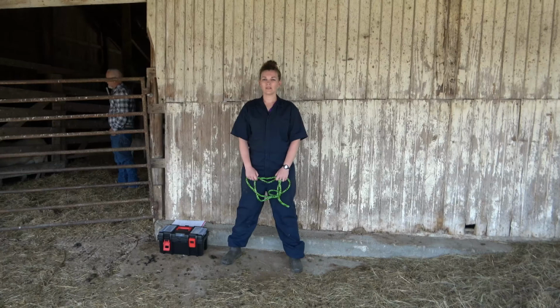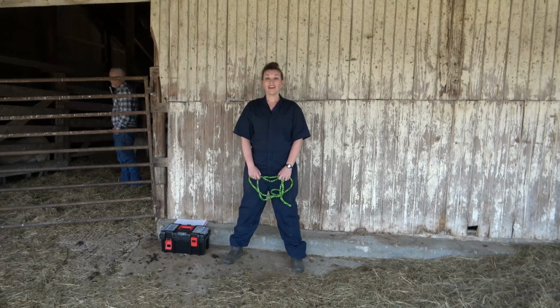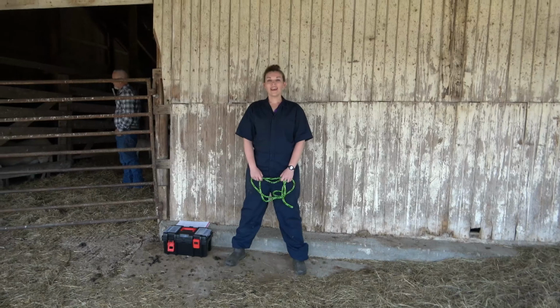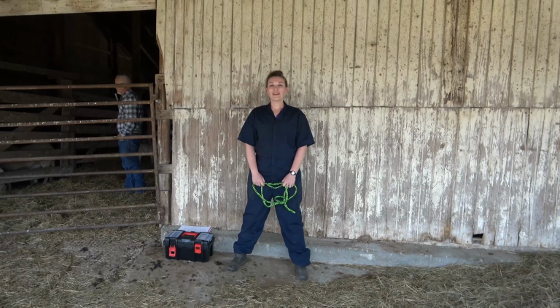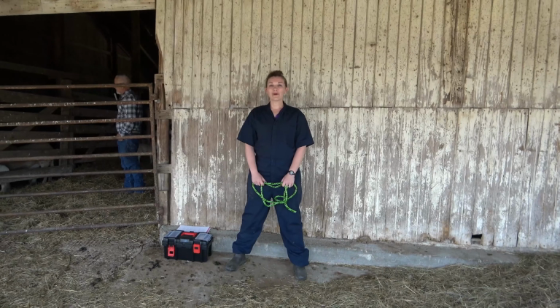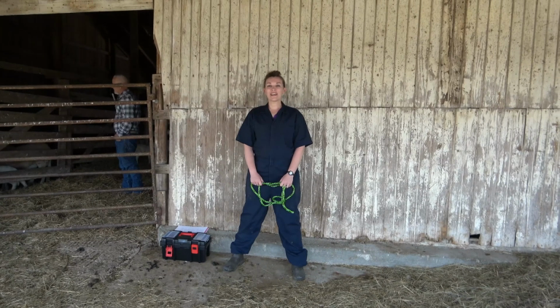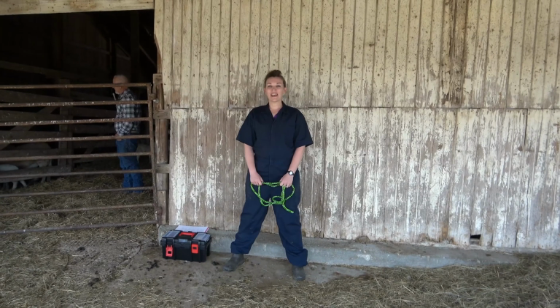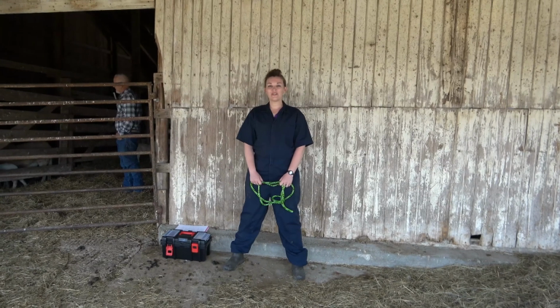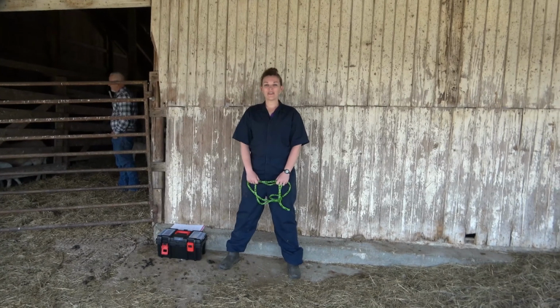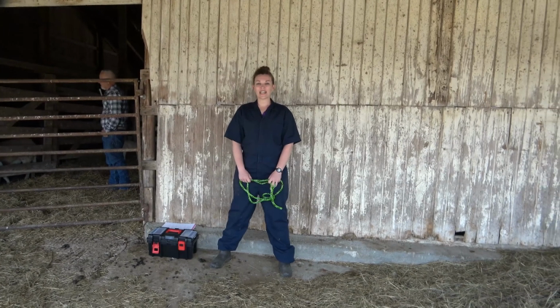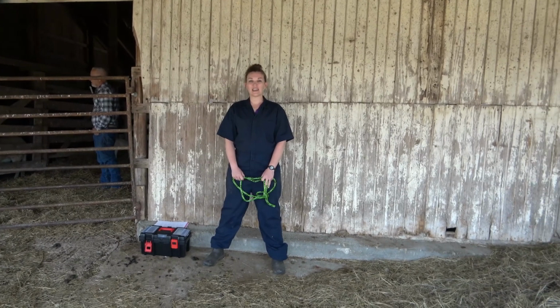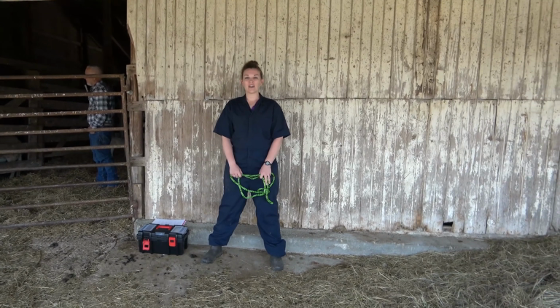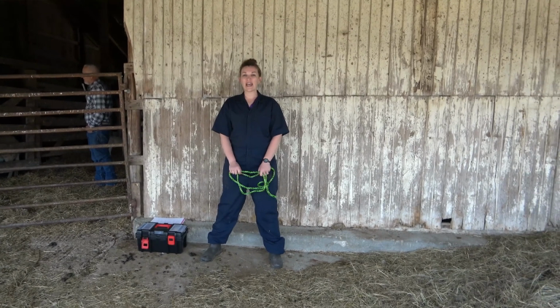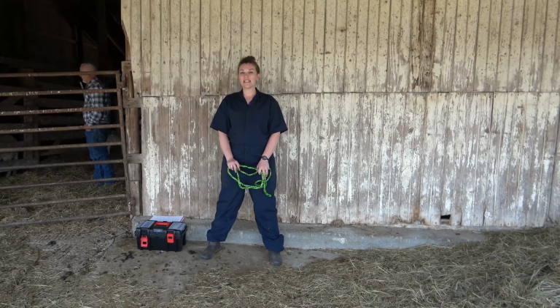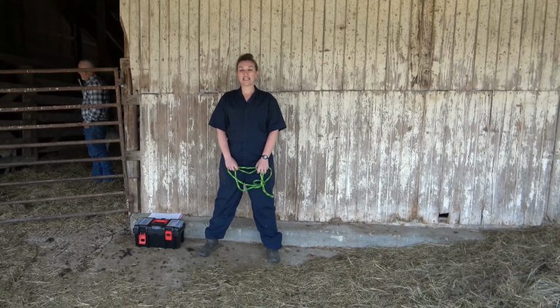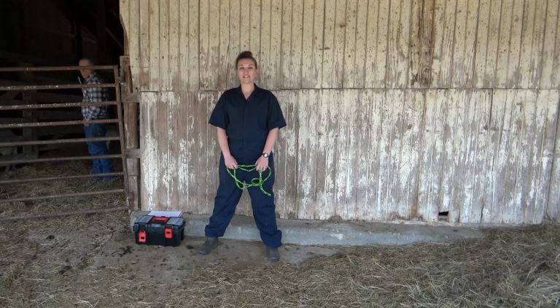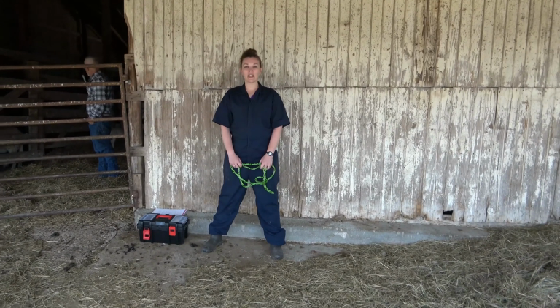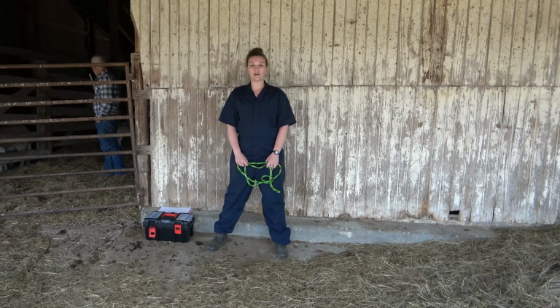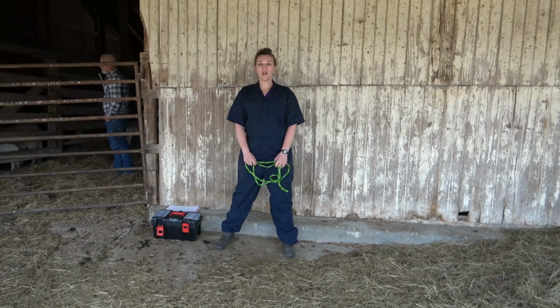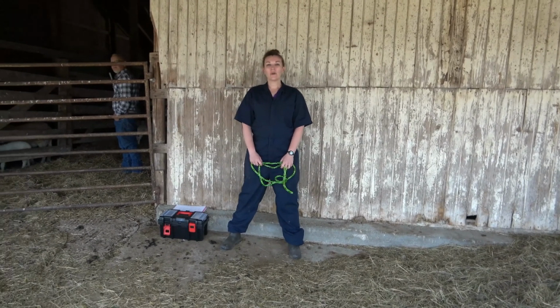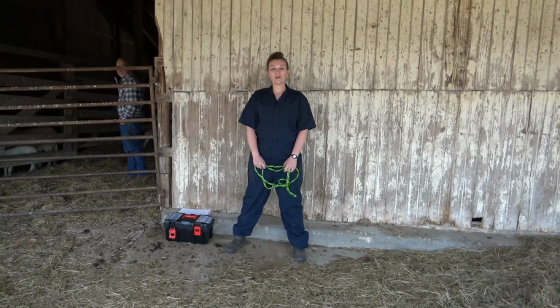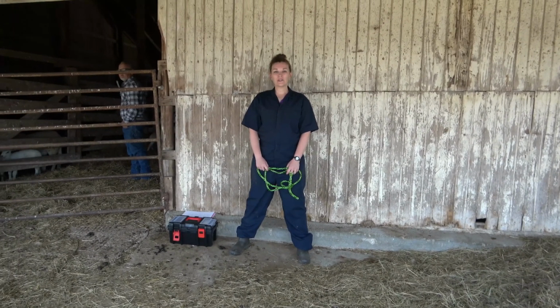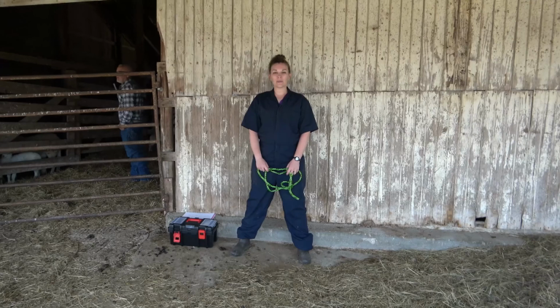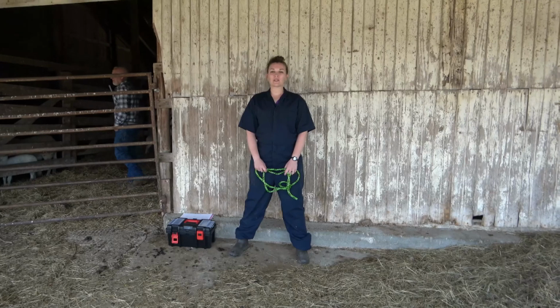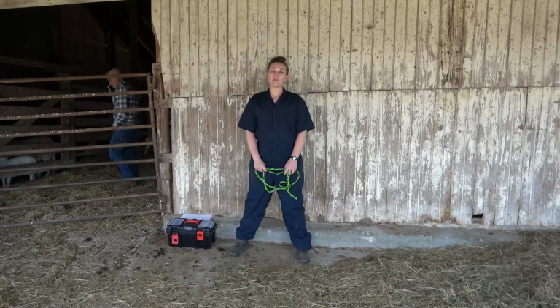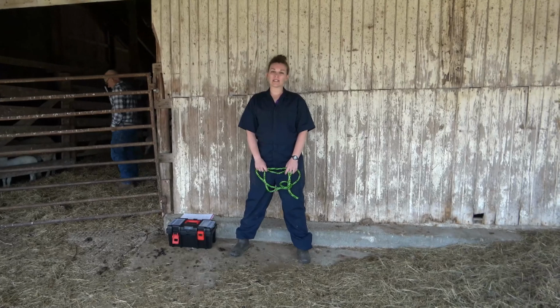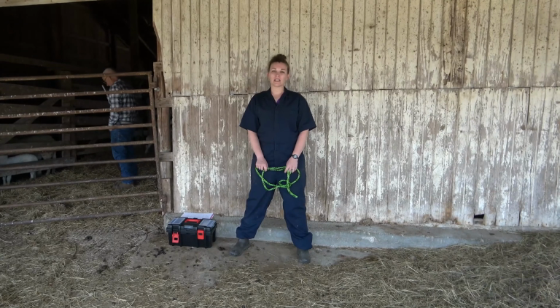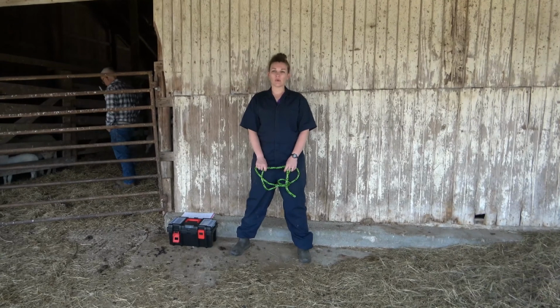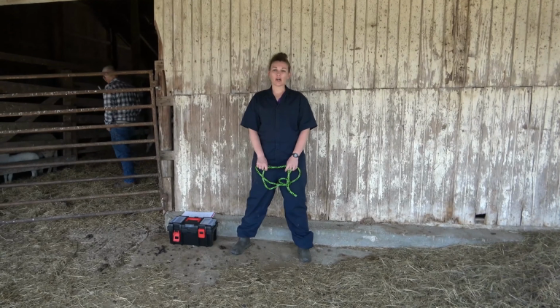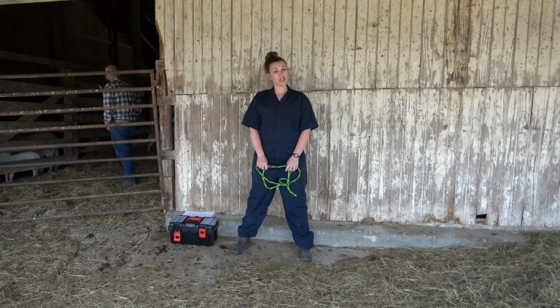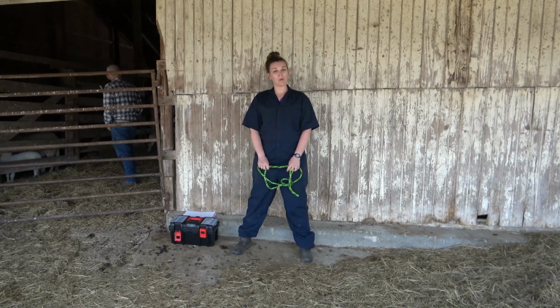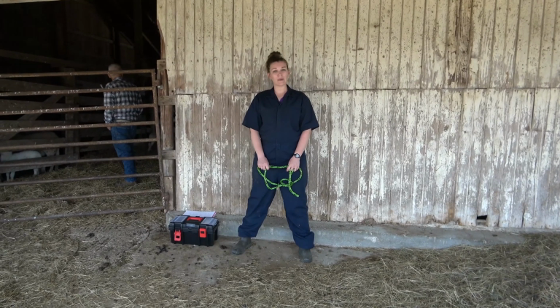Hey everybody, Kendra the Vet Tech here. In today's video we are going to learn about some basics for sheep appointments.